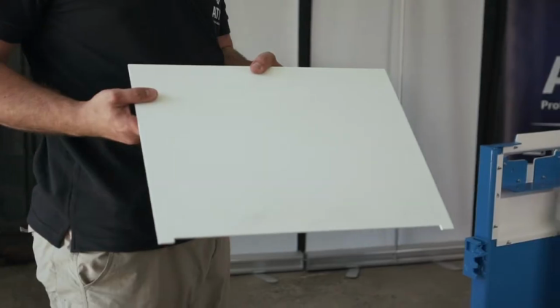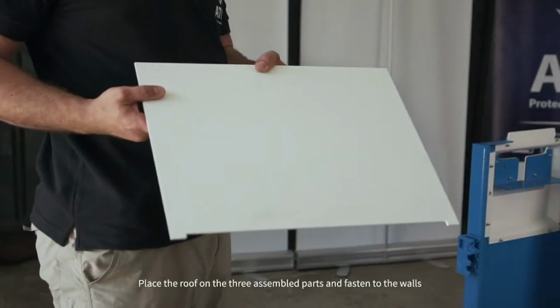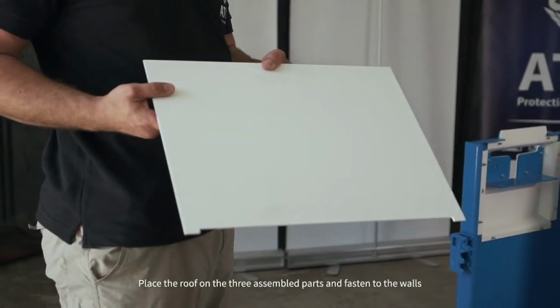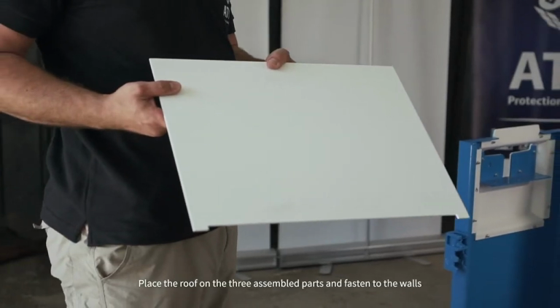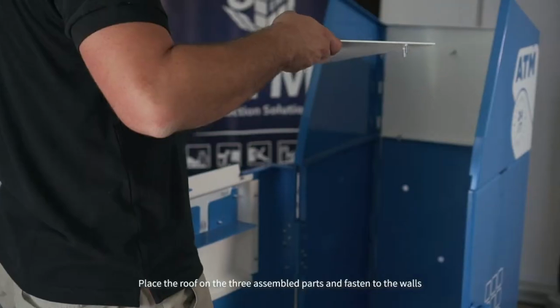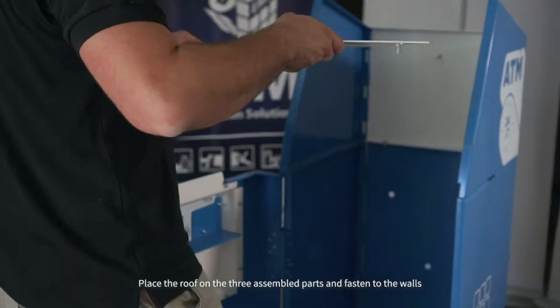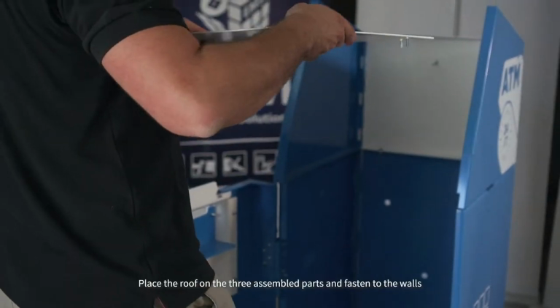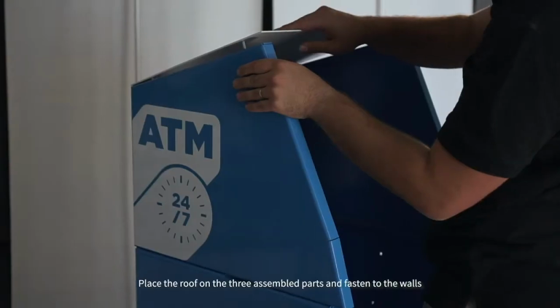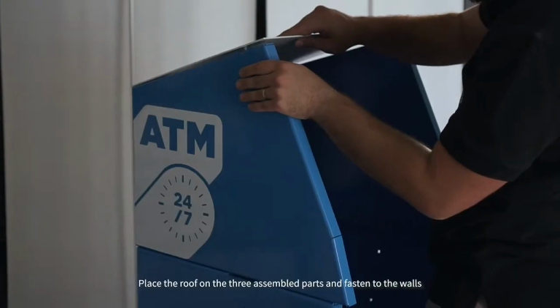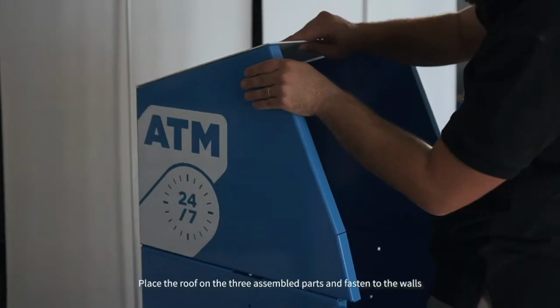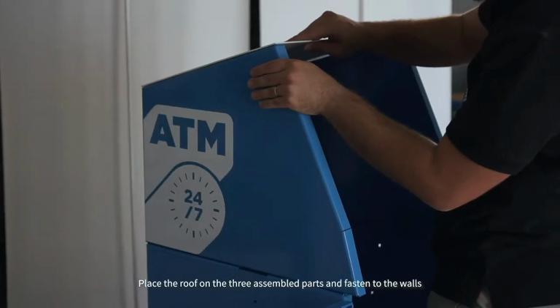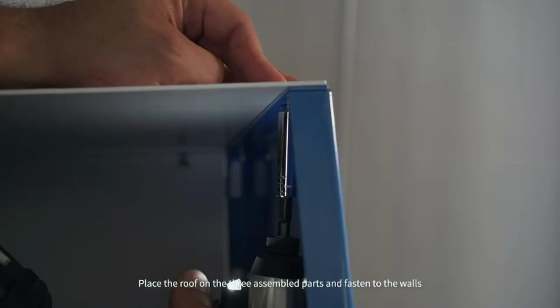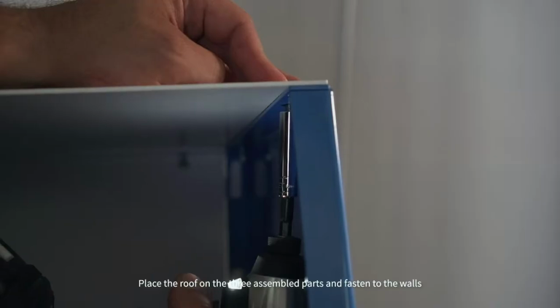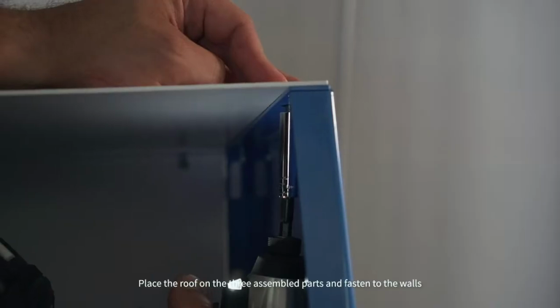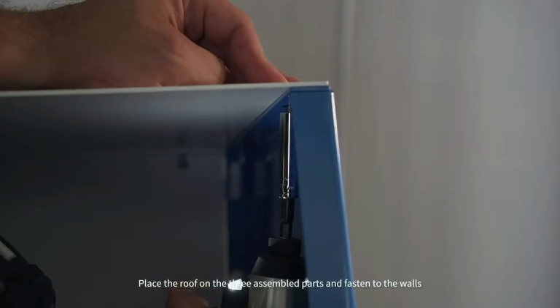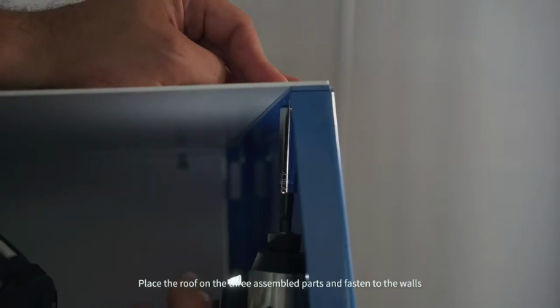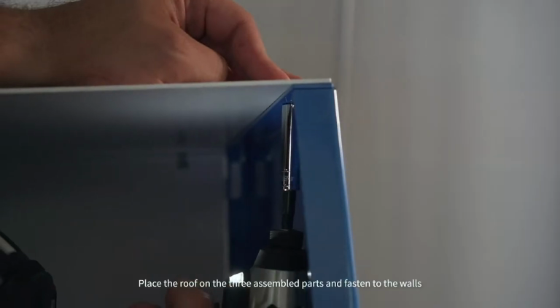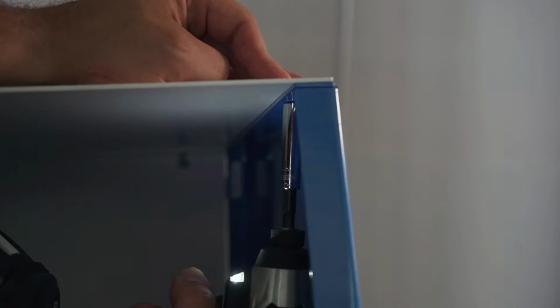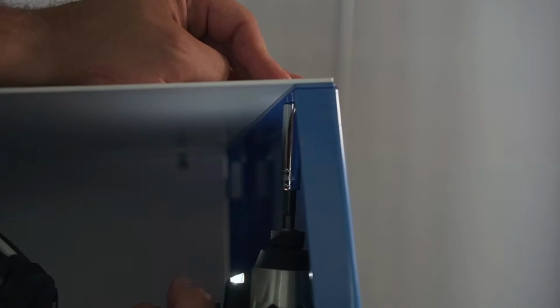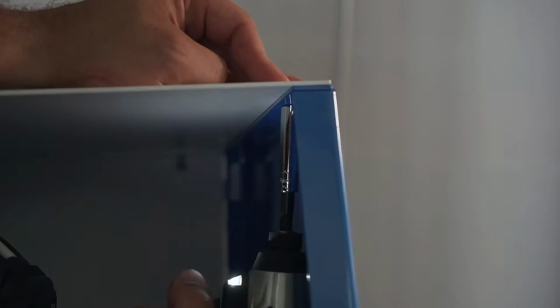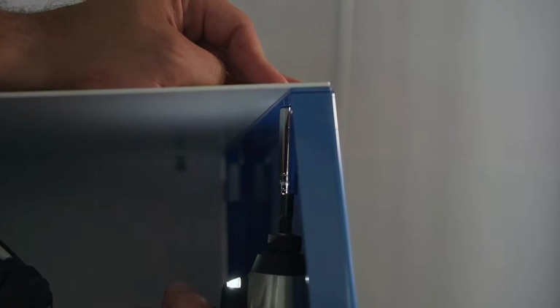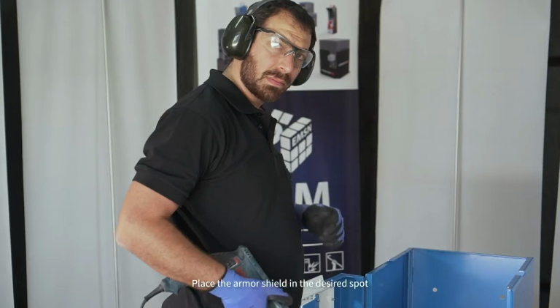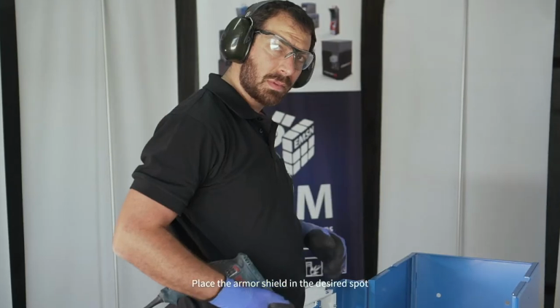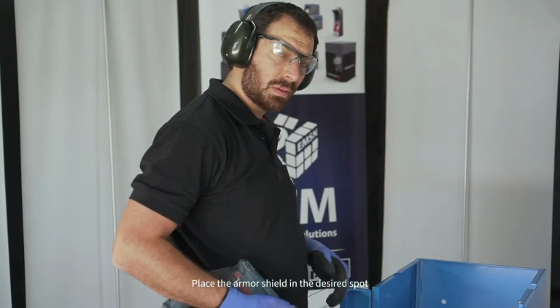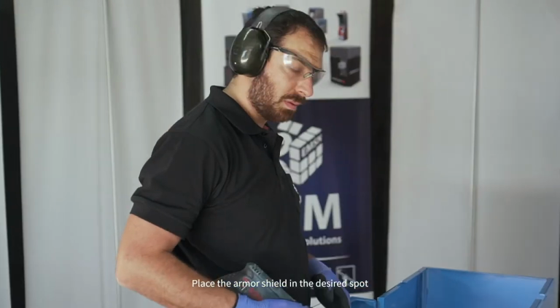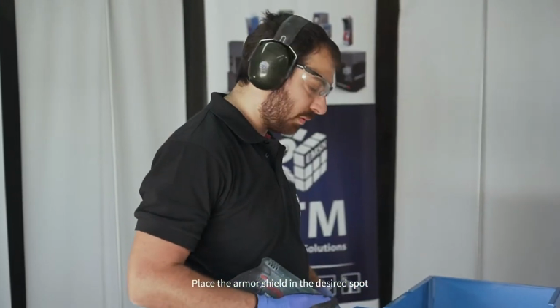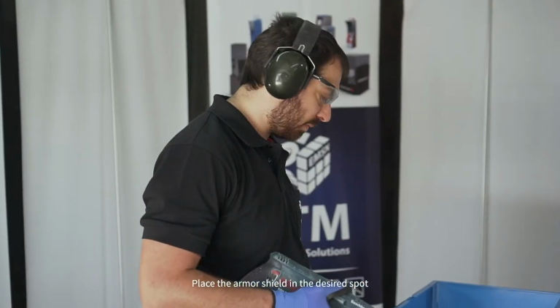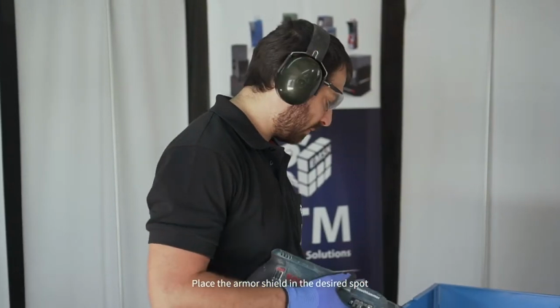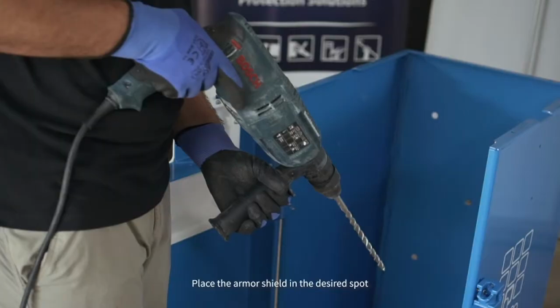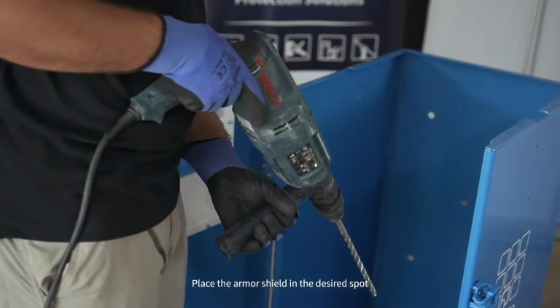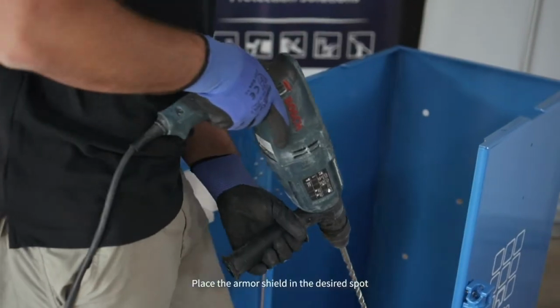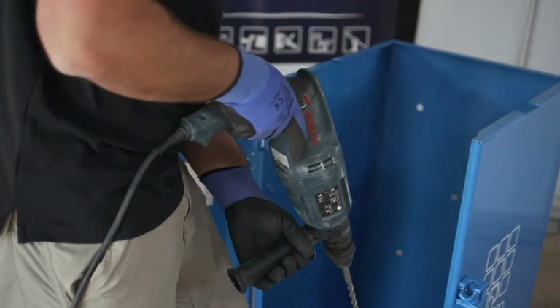Place the roof on the three assembled parts and fasten to the walls. Place the armor shield in the desired spot.